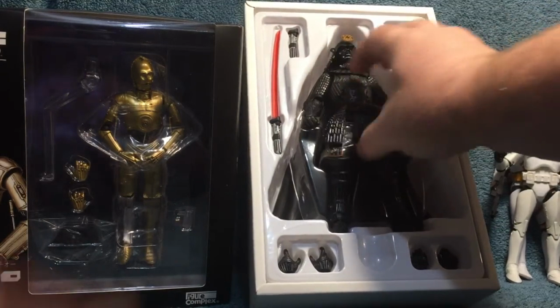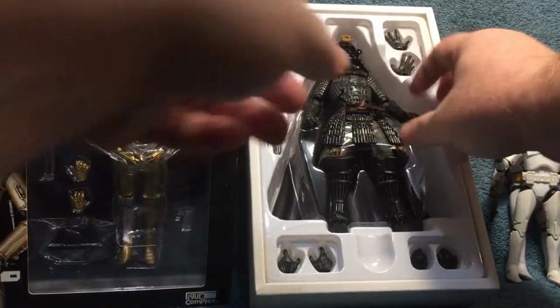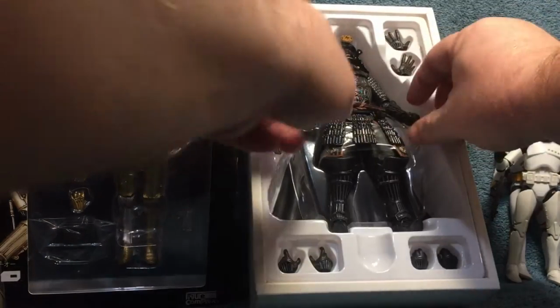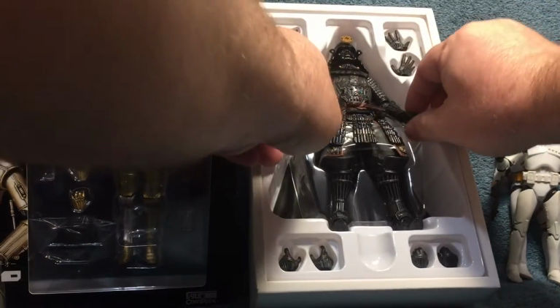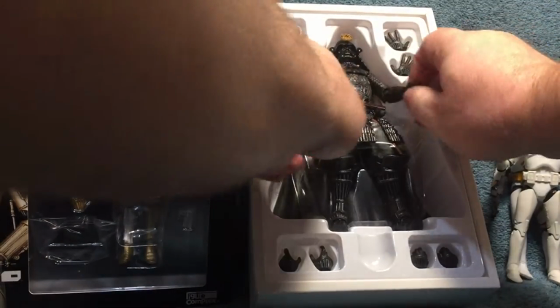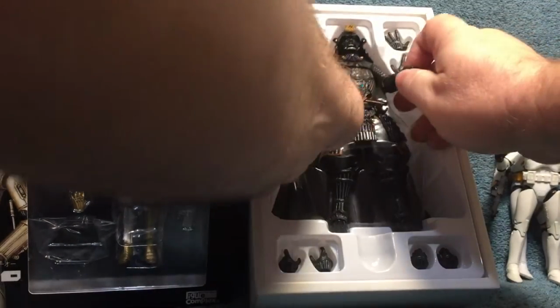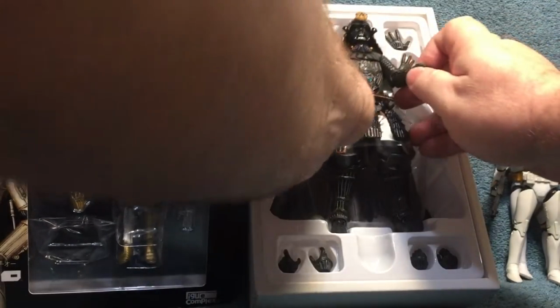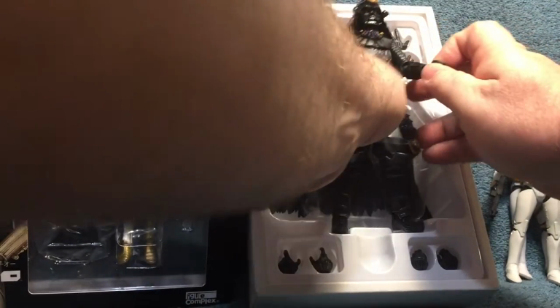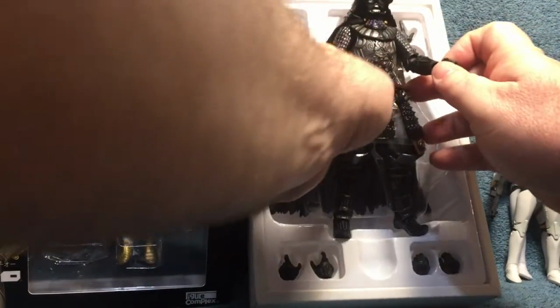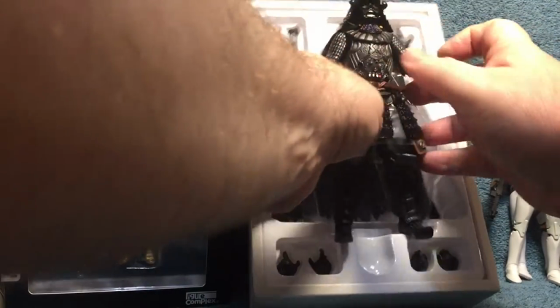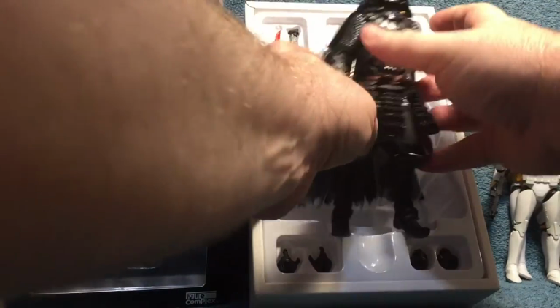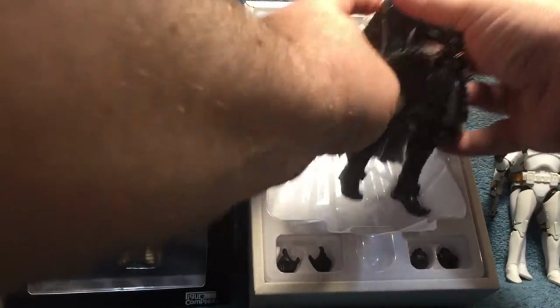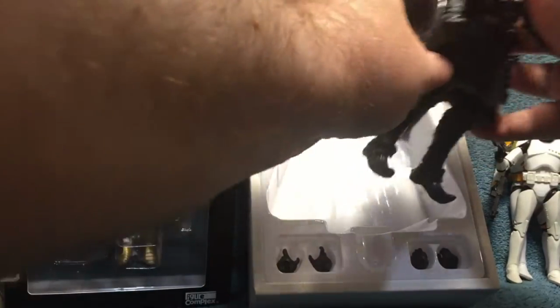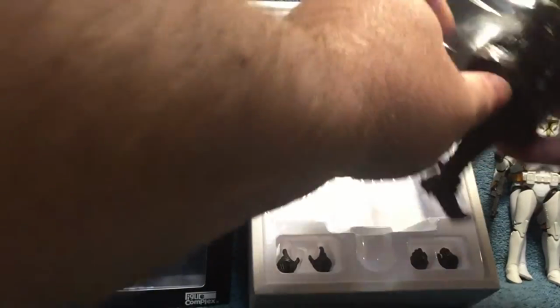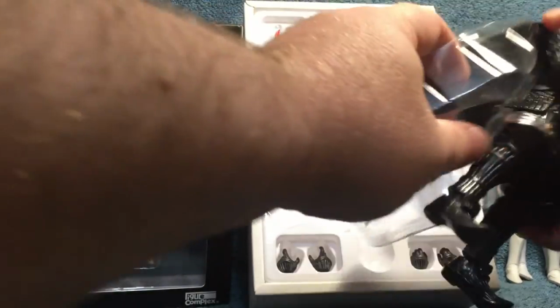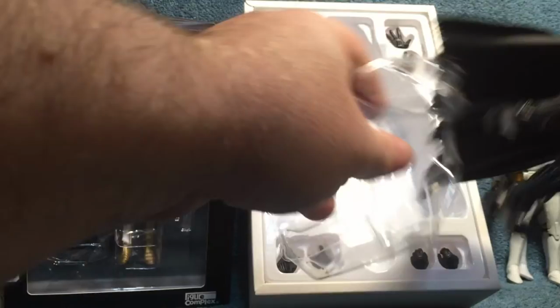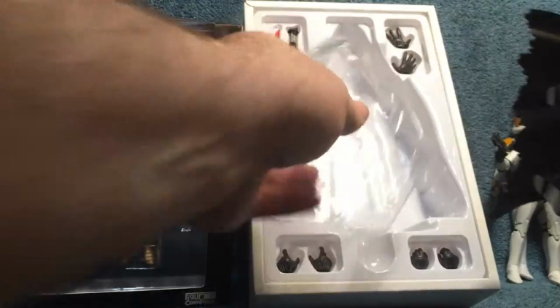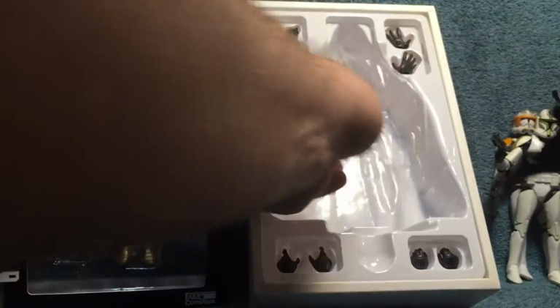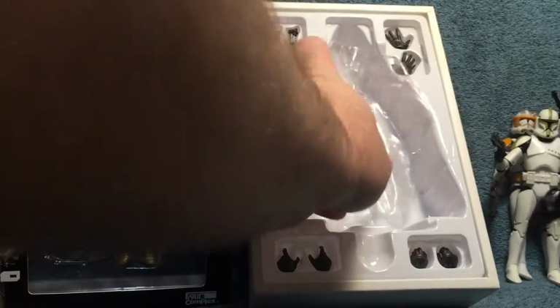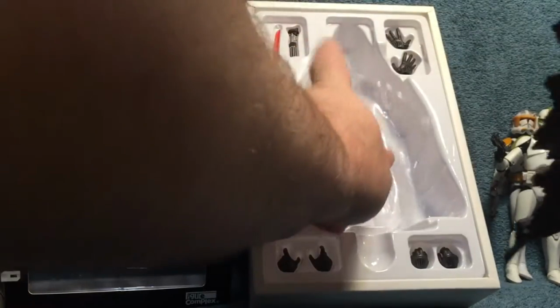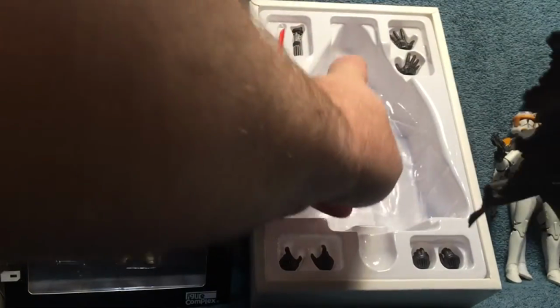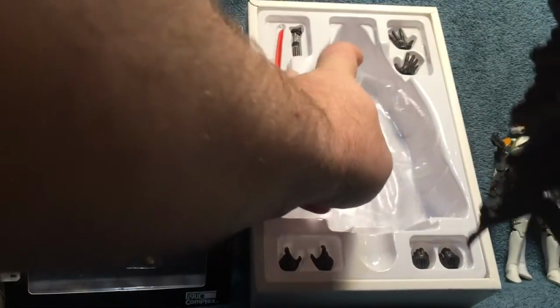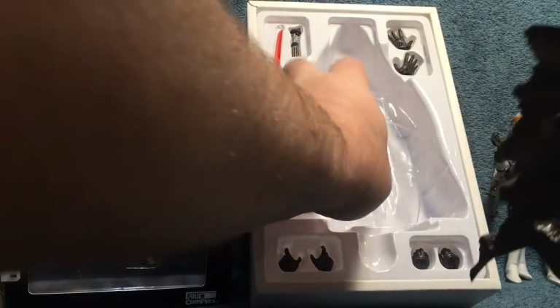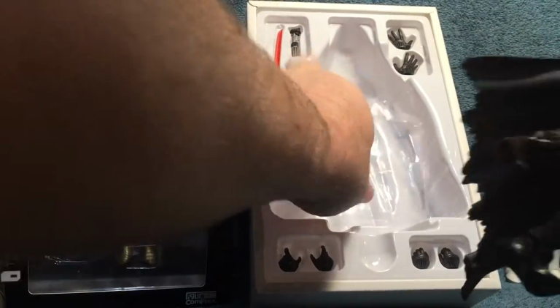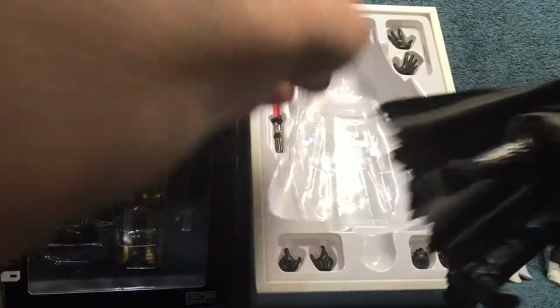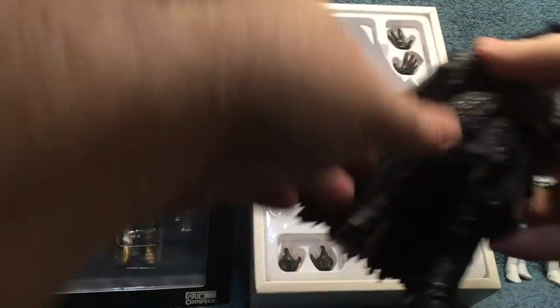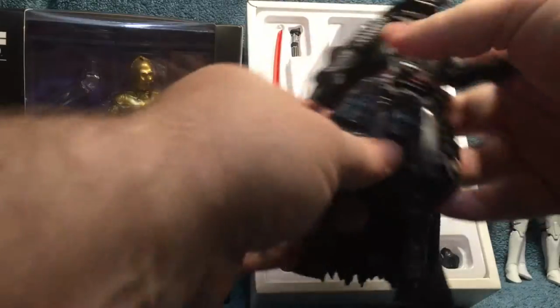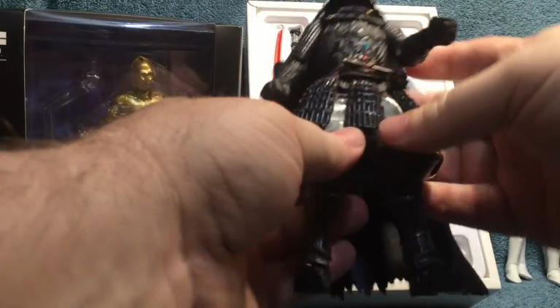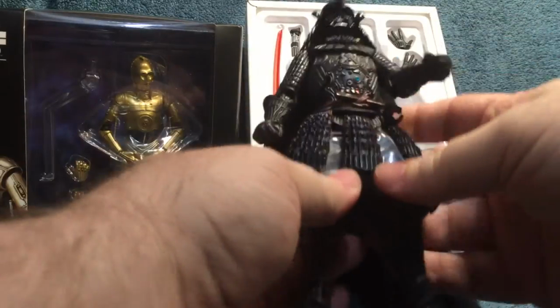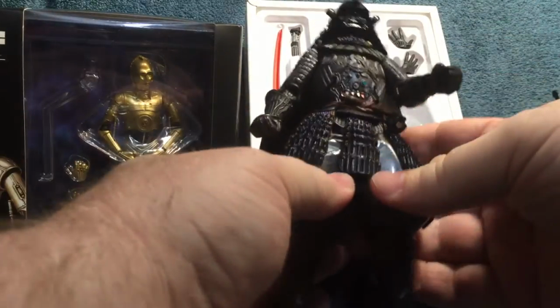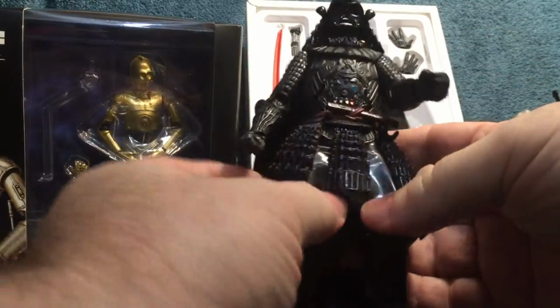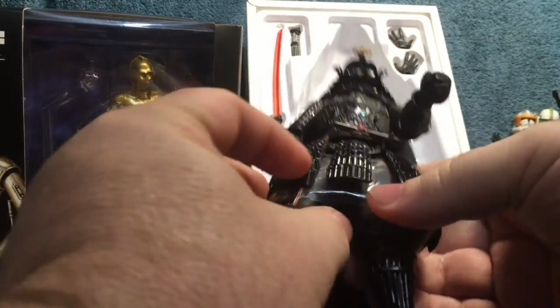Let's see if I can get him out without a cutting tool. Okay good — nothing cut. He's just got some protection around his skirt.